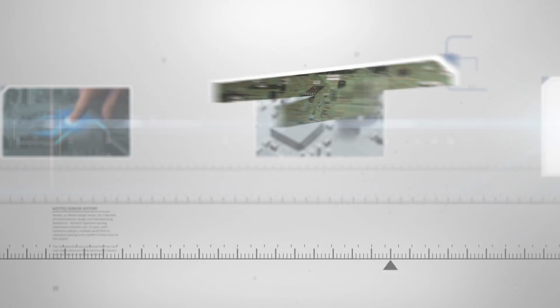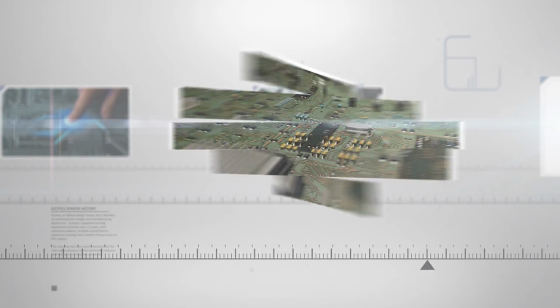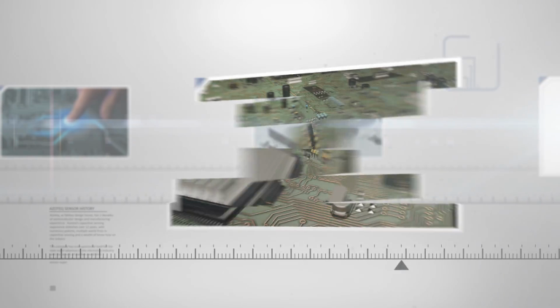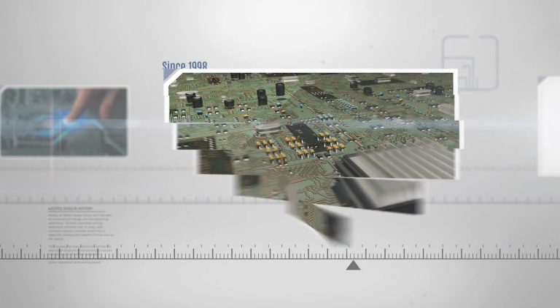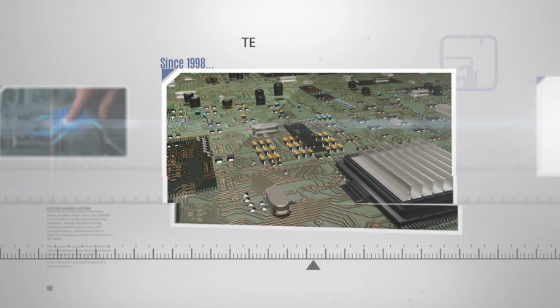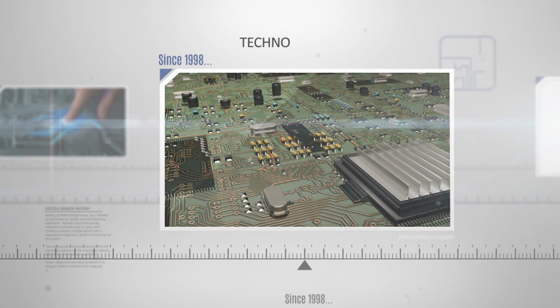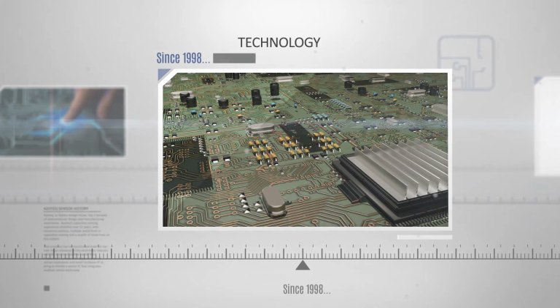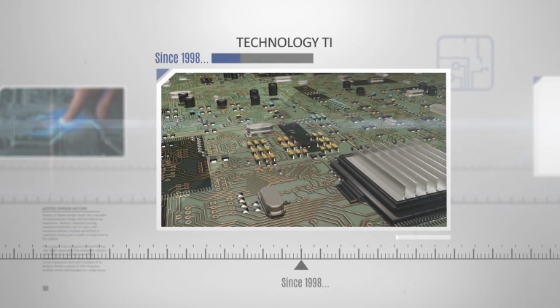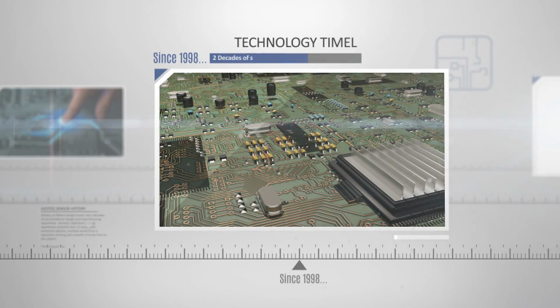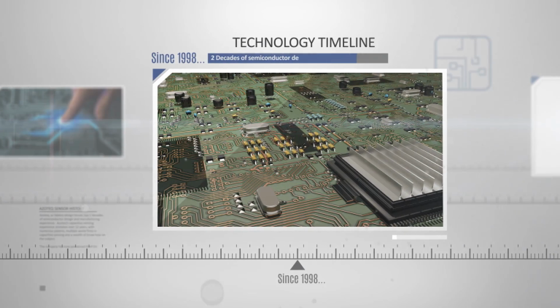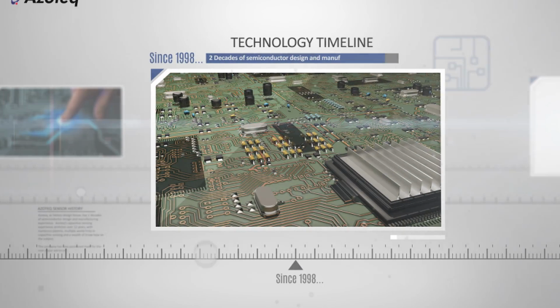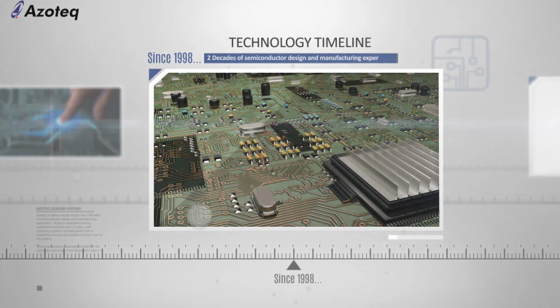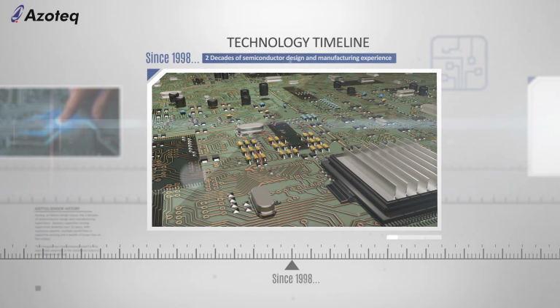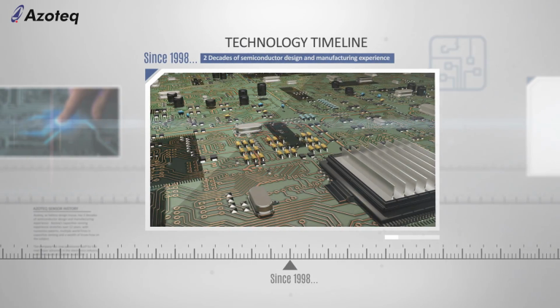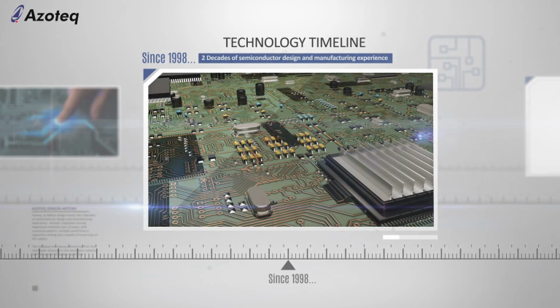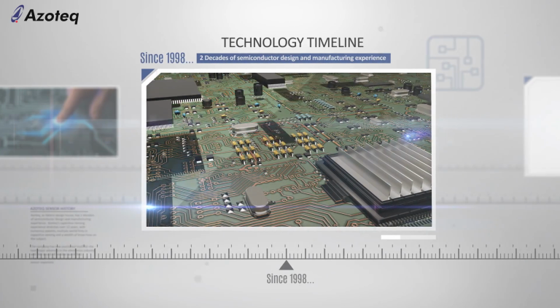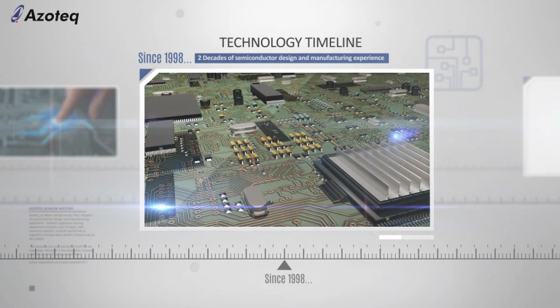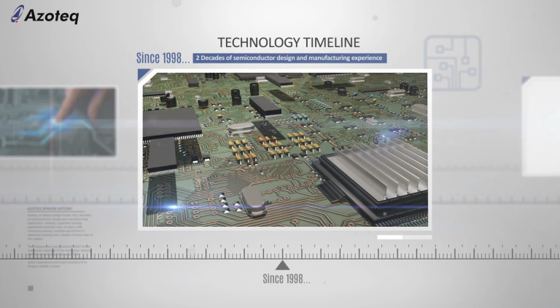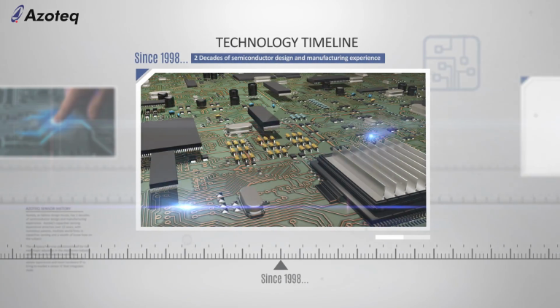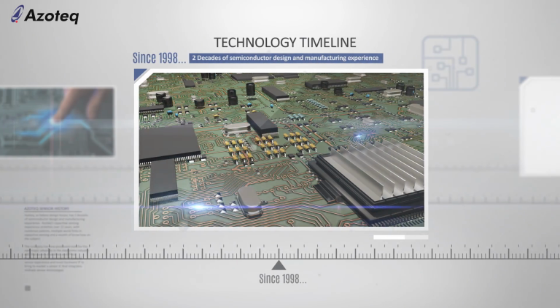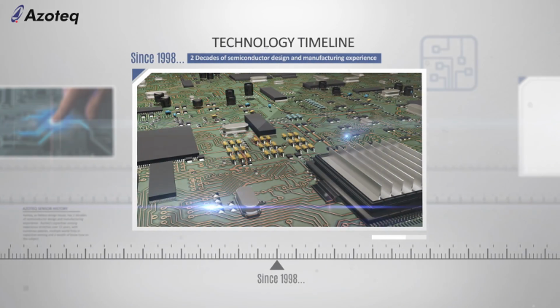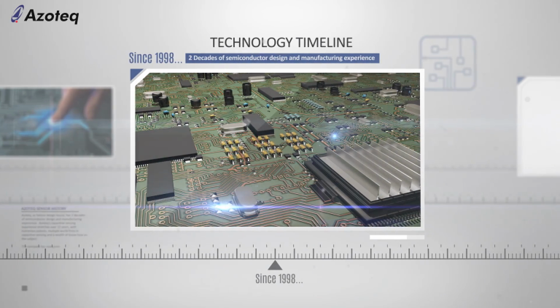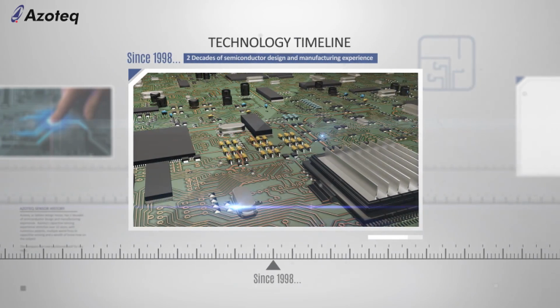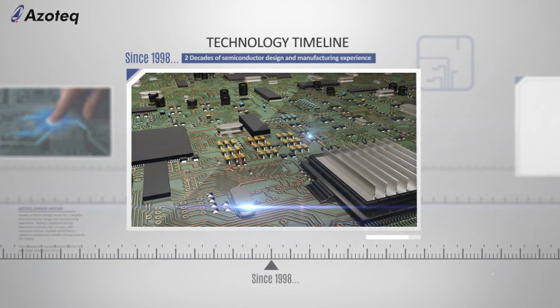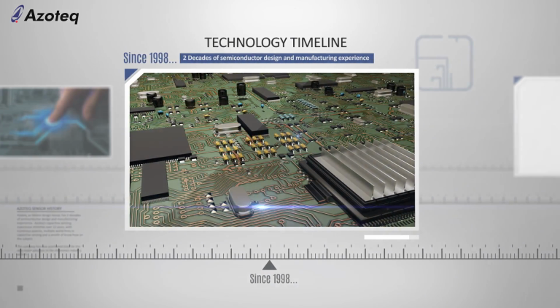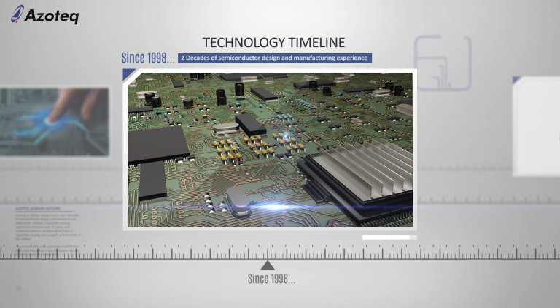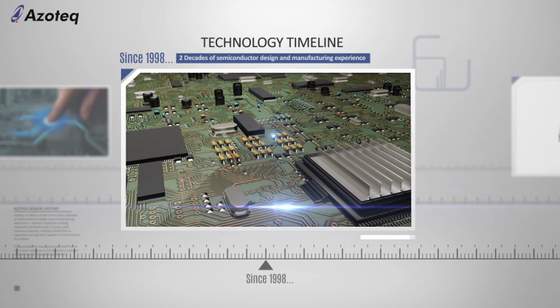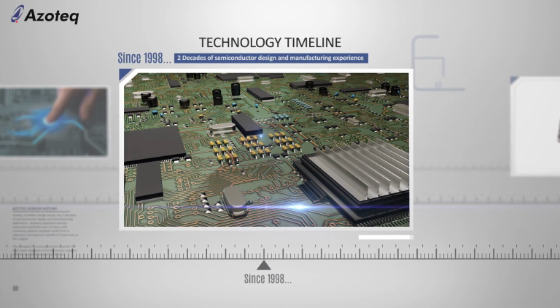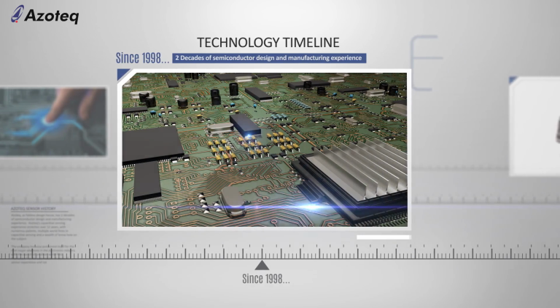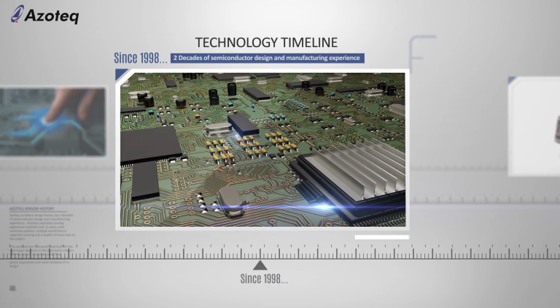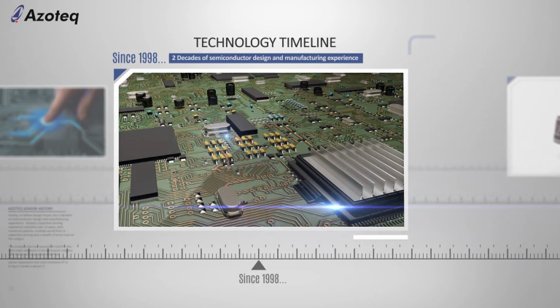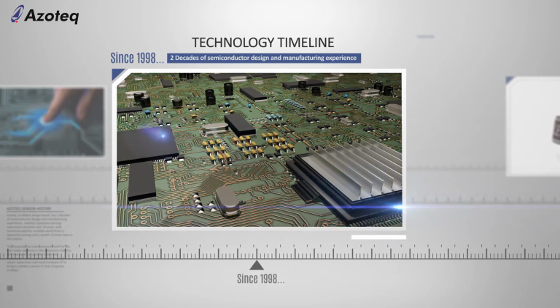Azotec, a fabless design house, has two decades of semiconductor design and manufacturing experience.